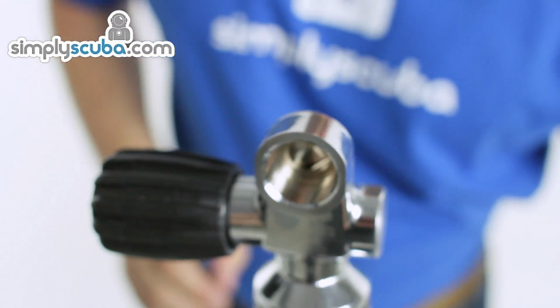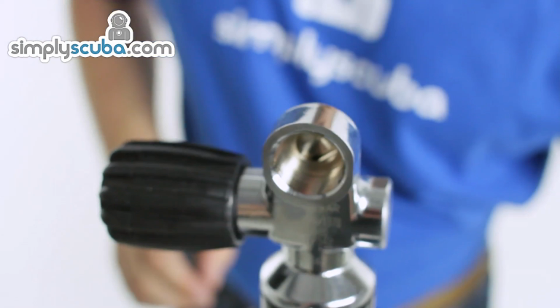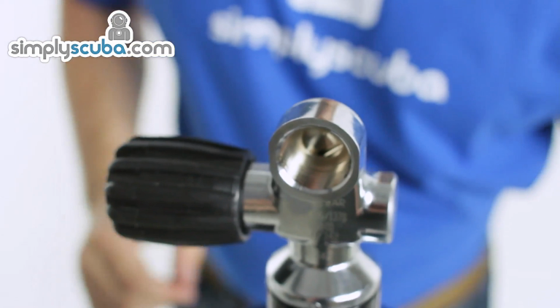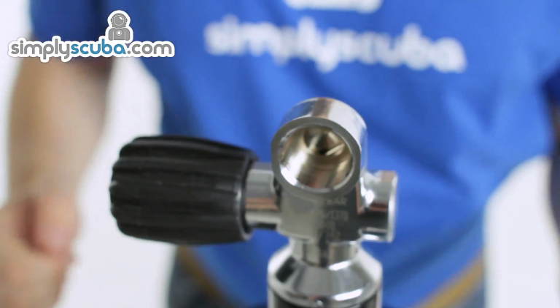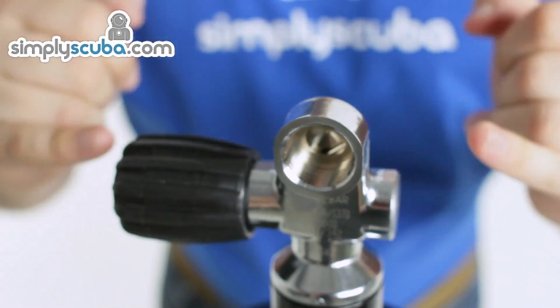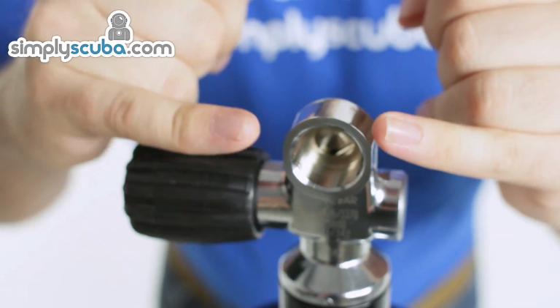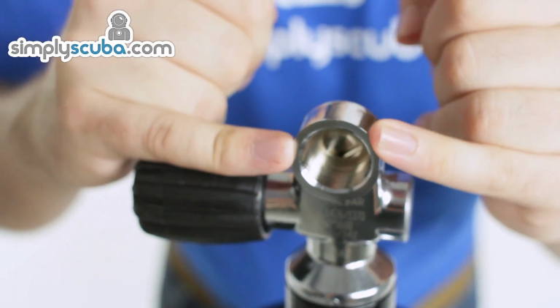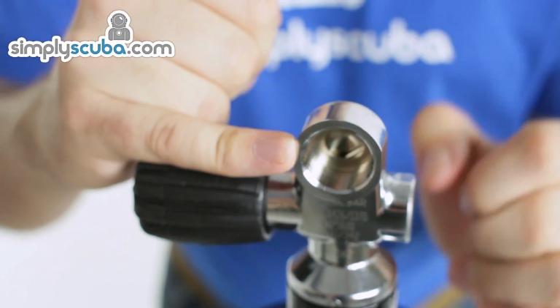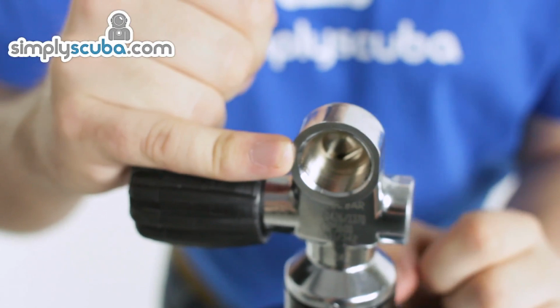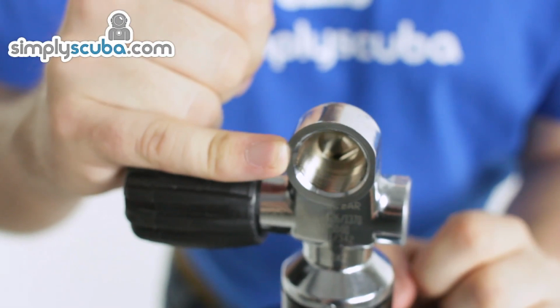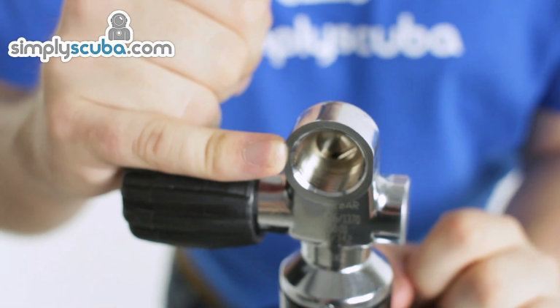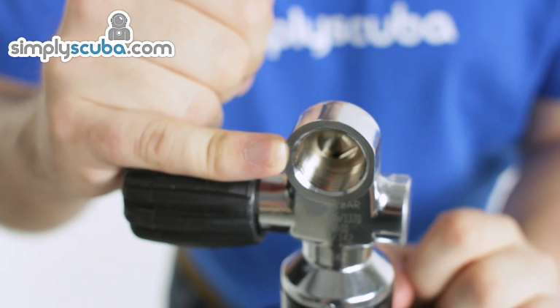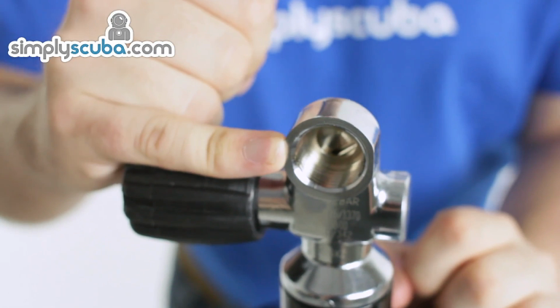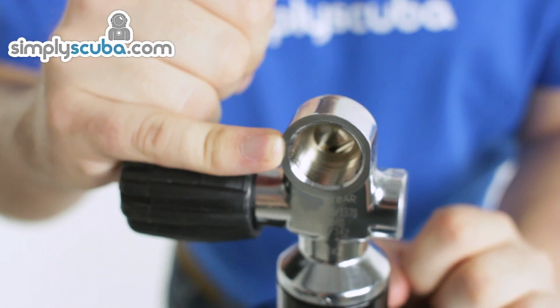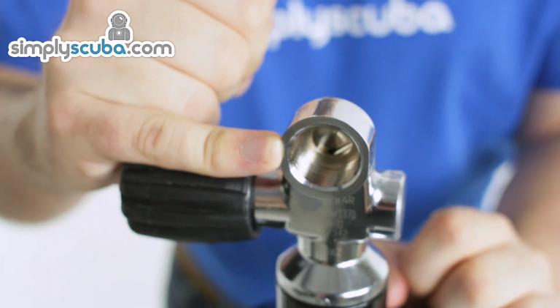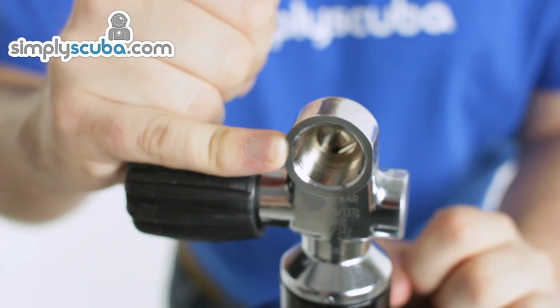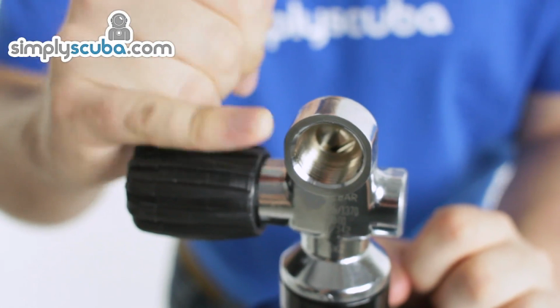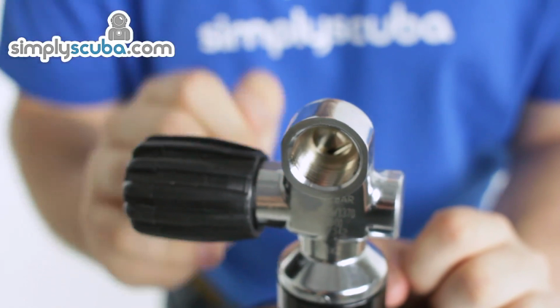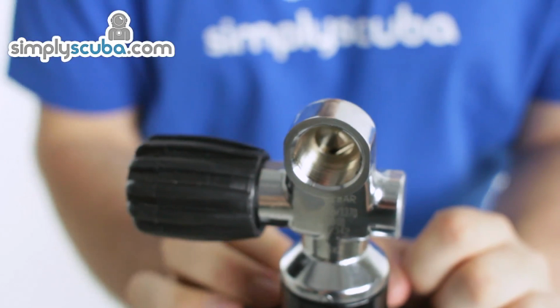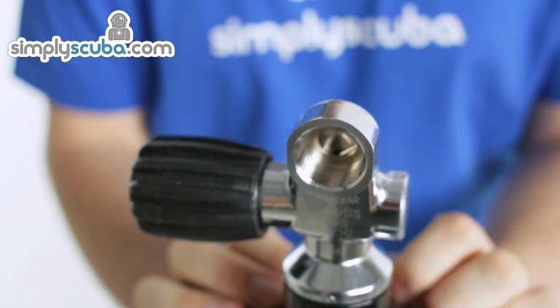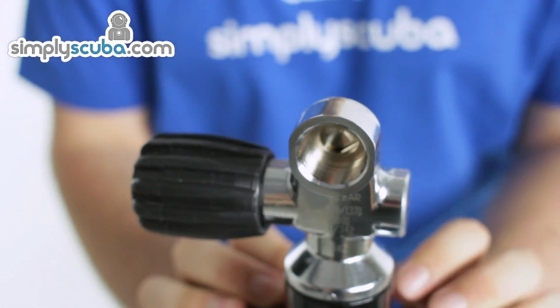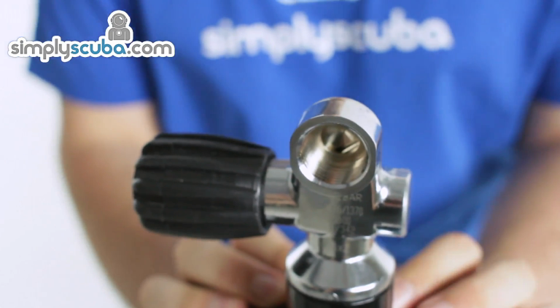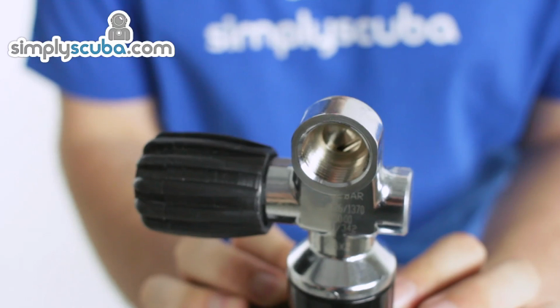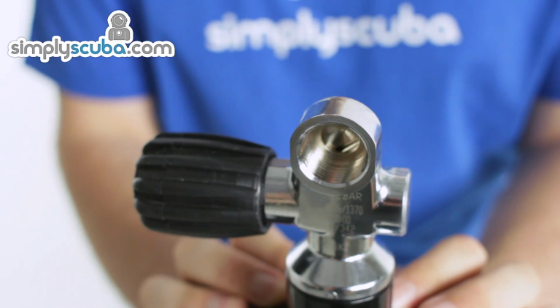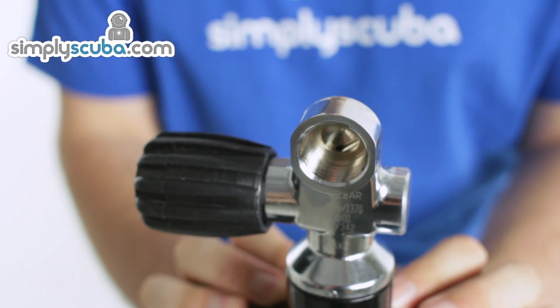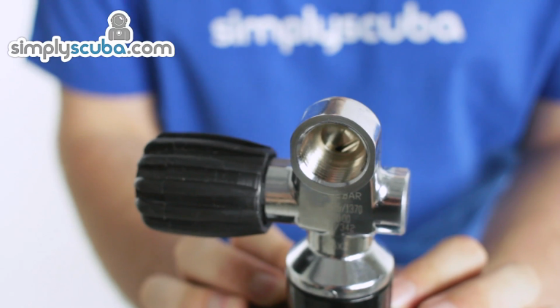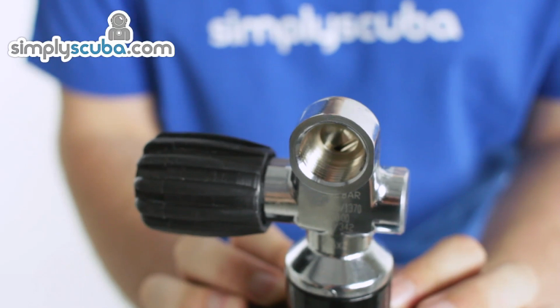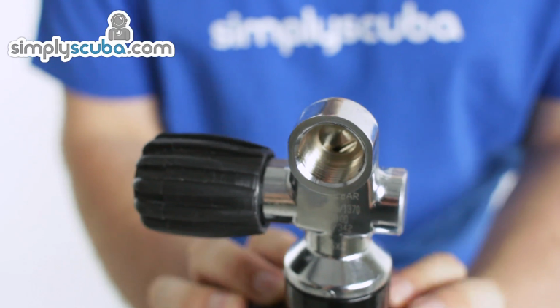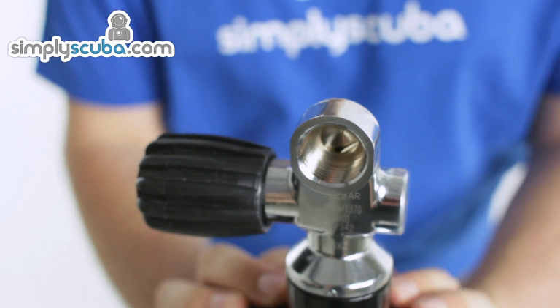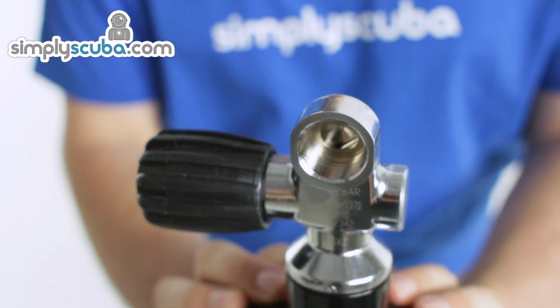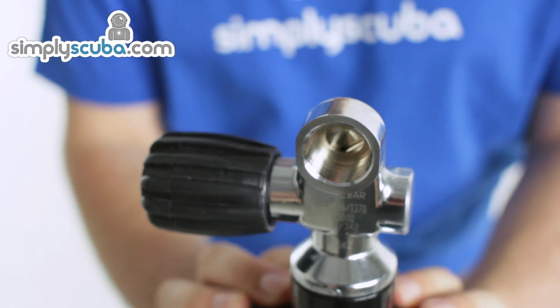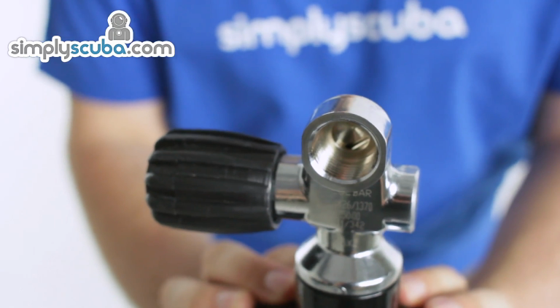Removing that insert turns the top of the valve into a DIN valve, which is suitable for all M25 DIN first stages.